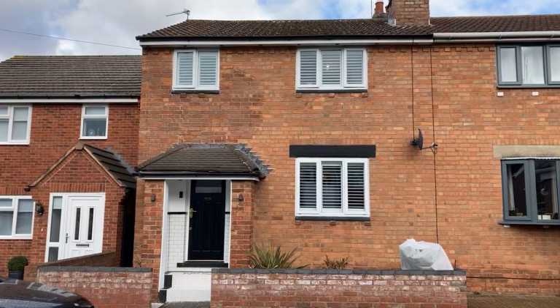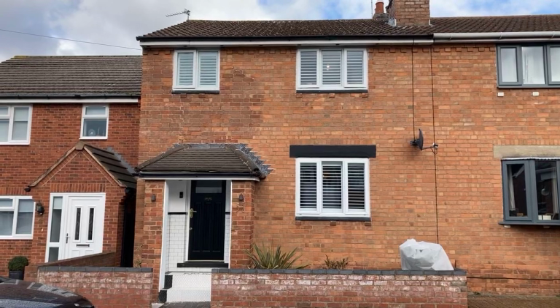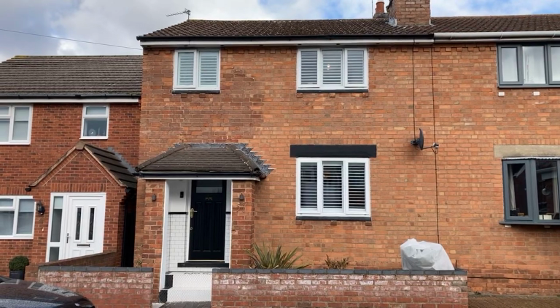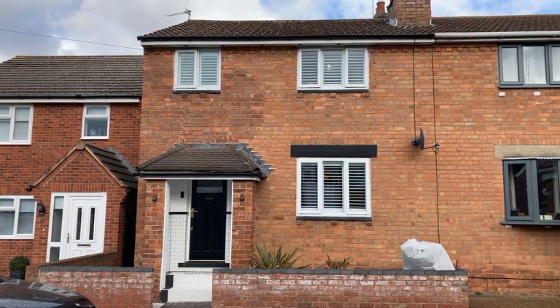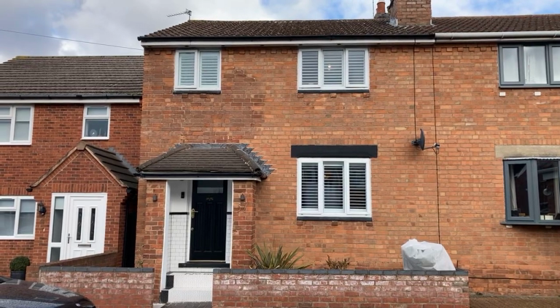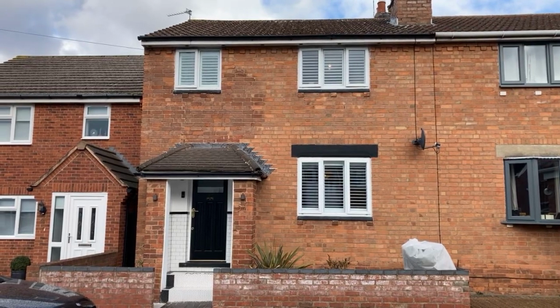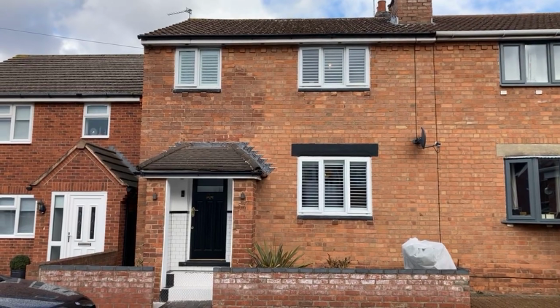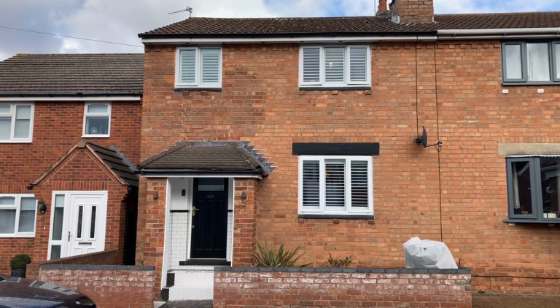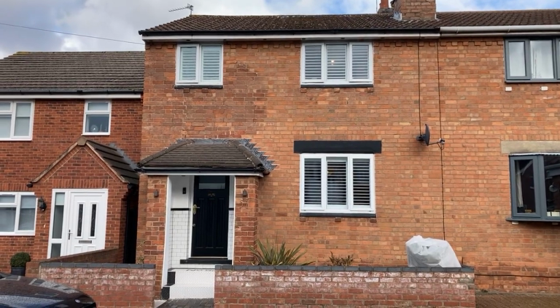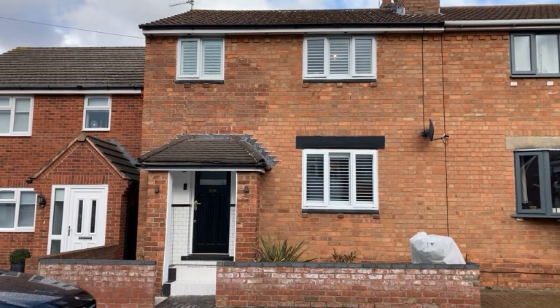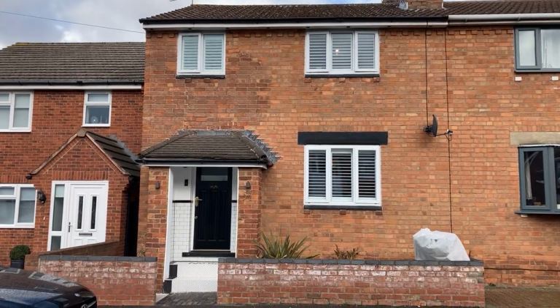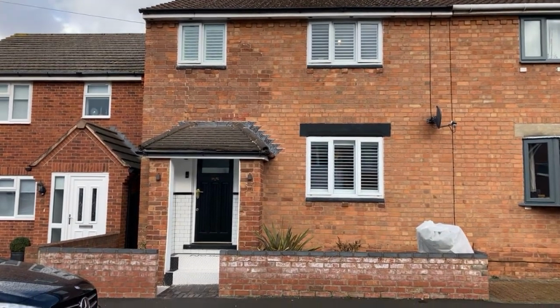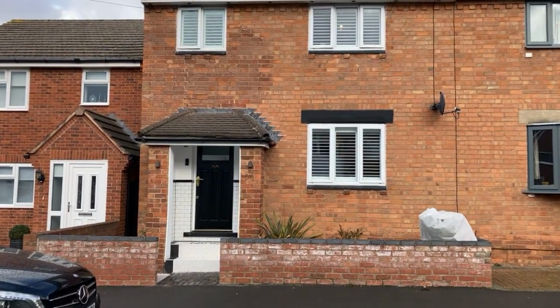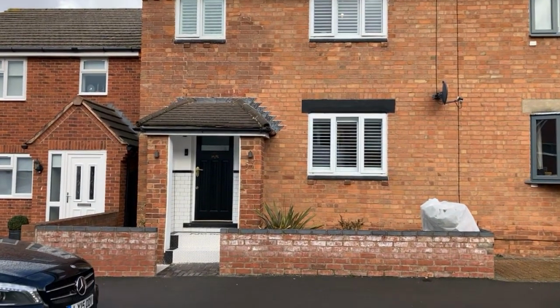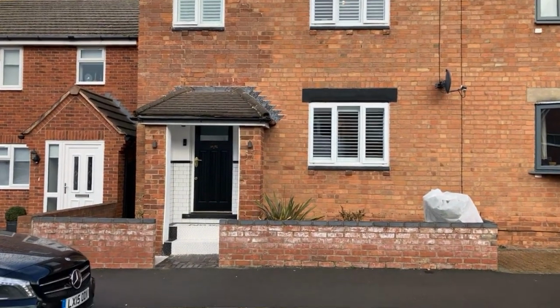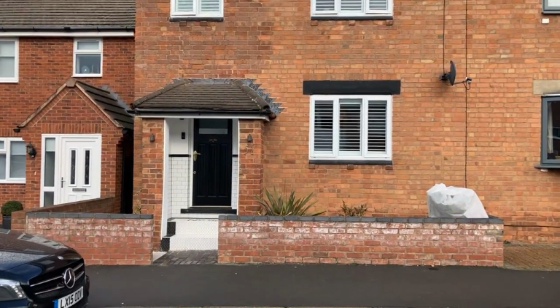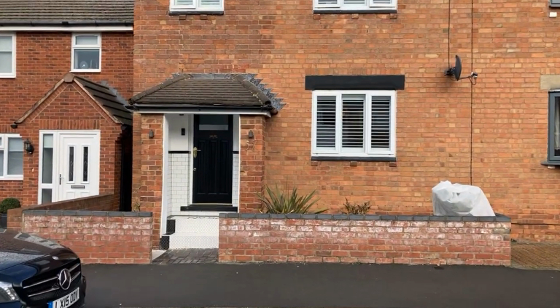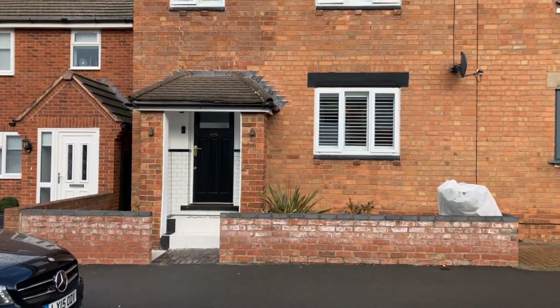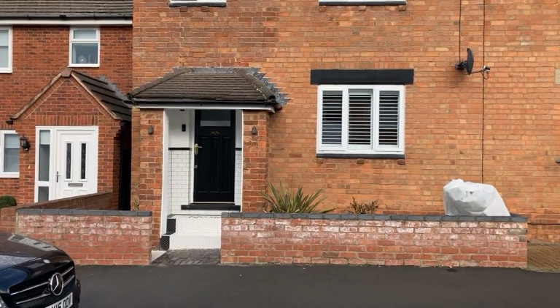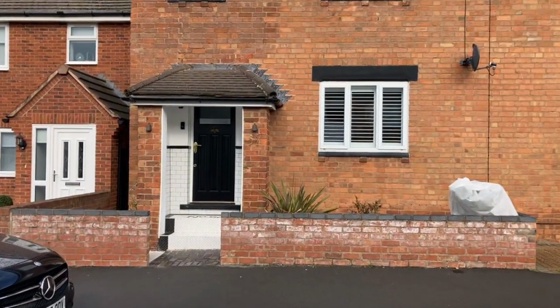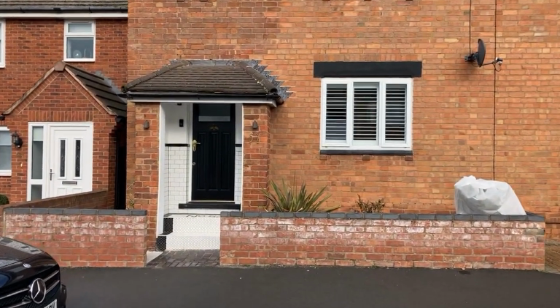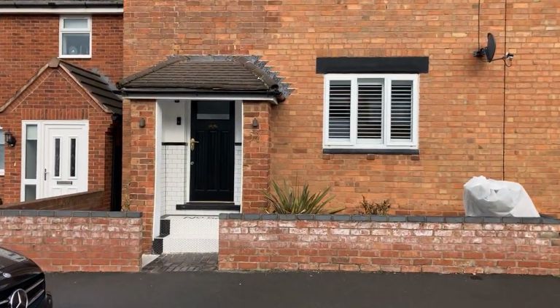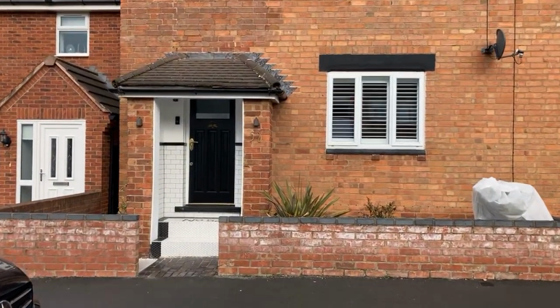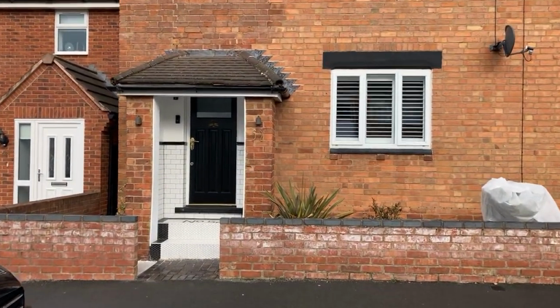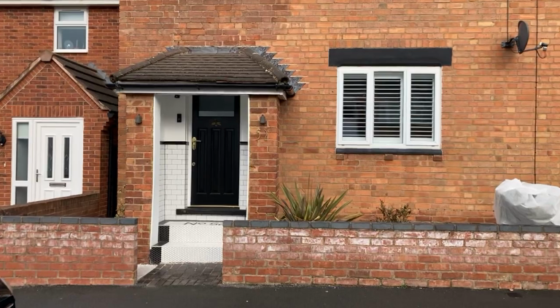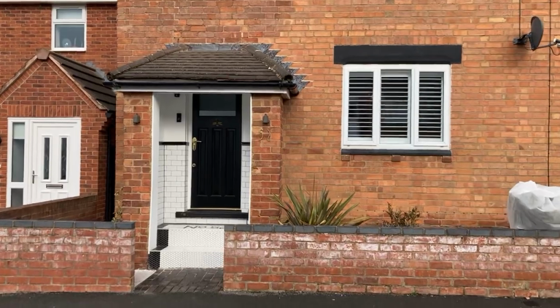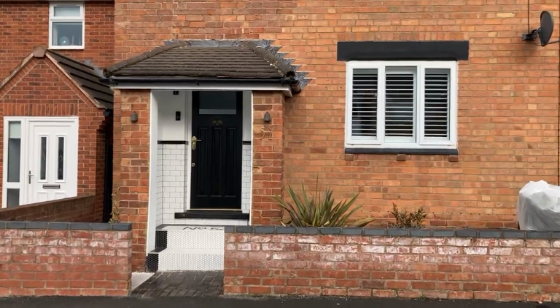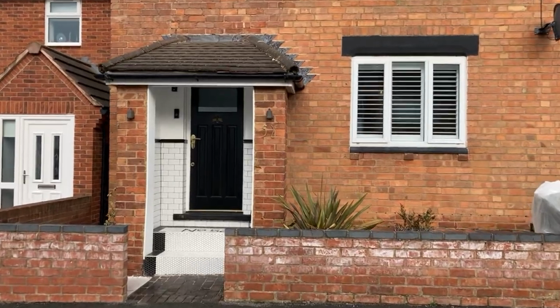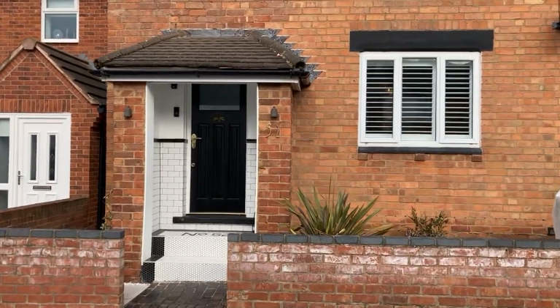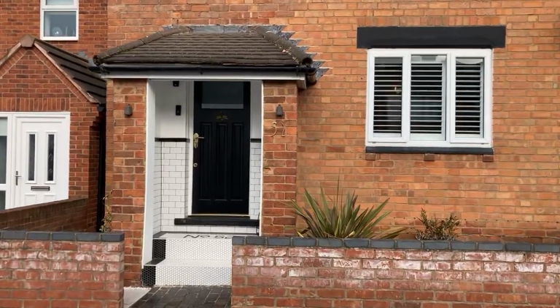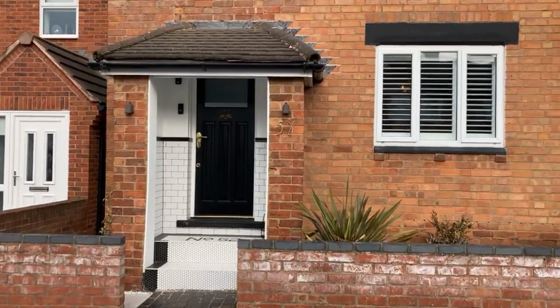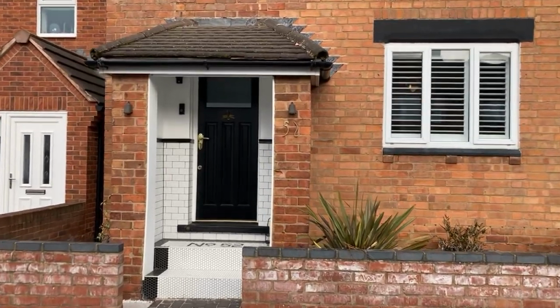Welcome to 52 High View. It's a beautifully presented semi-detached property set in the popular Leamington Spa.